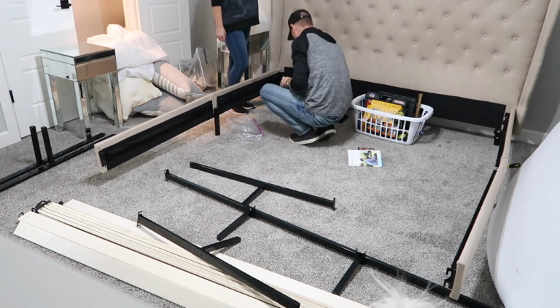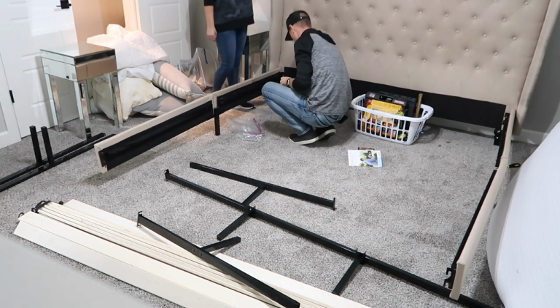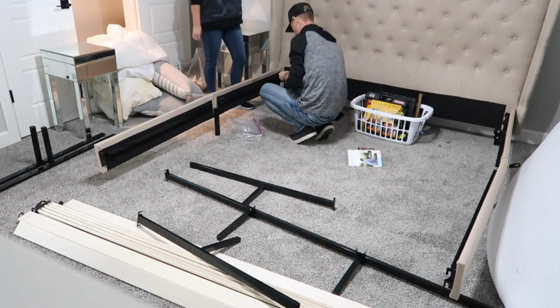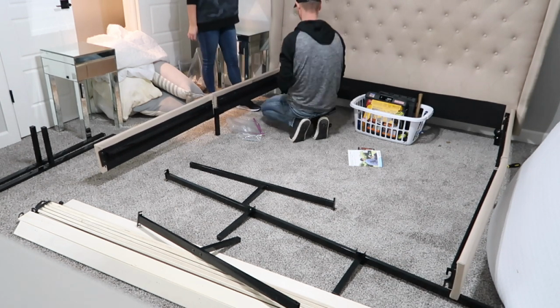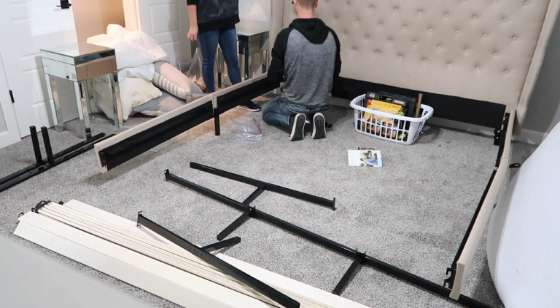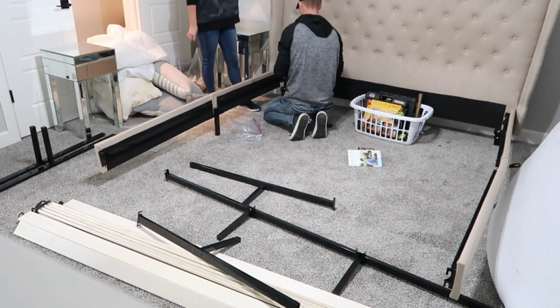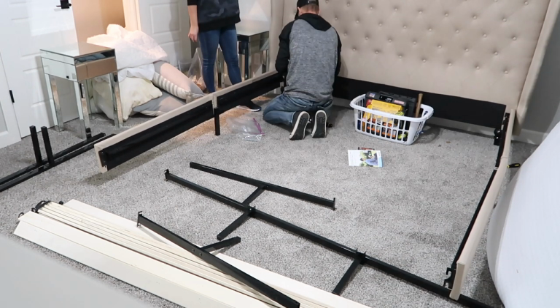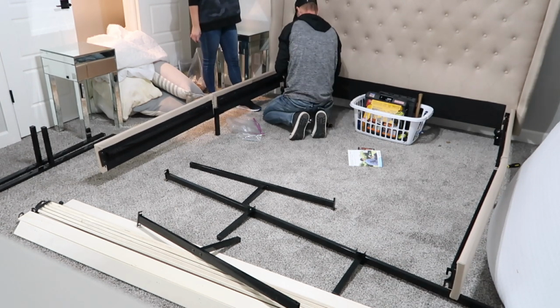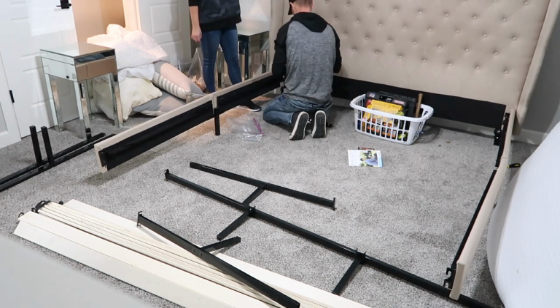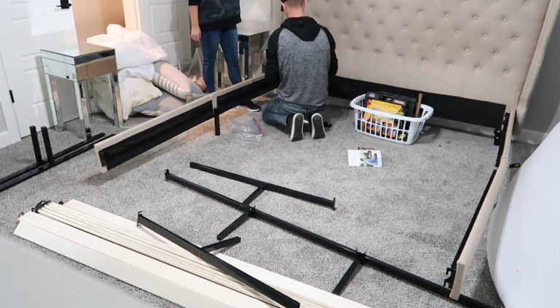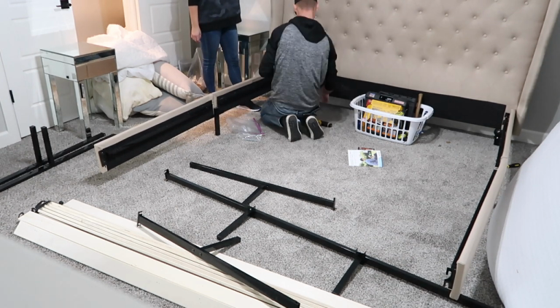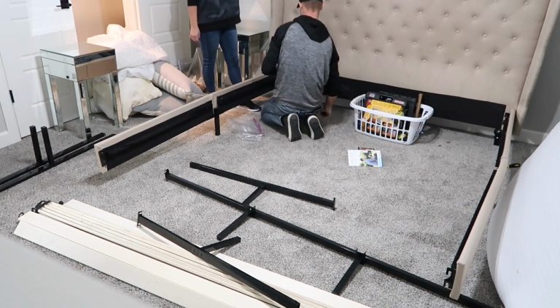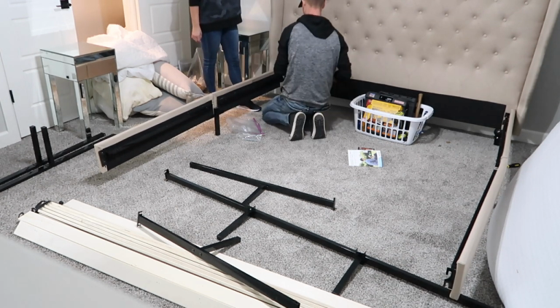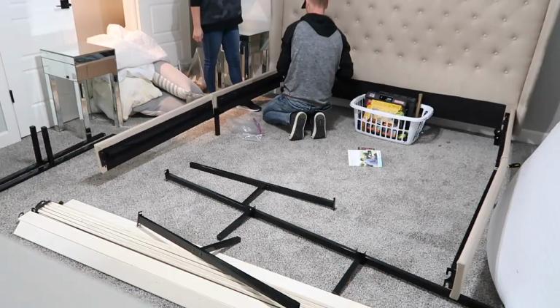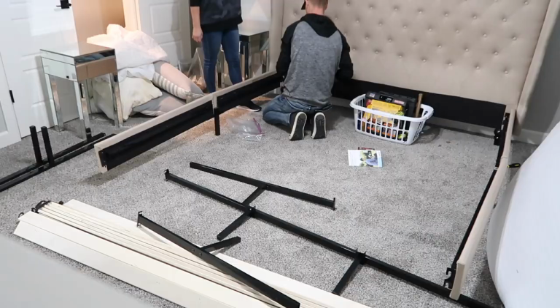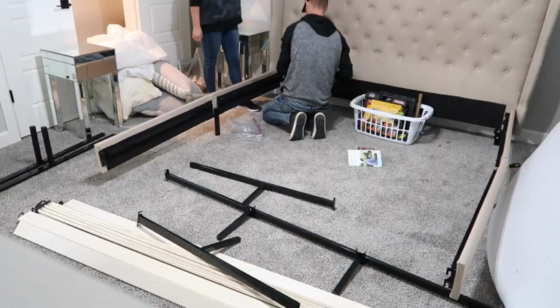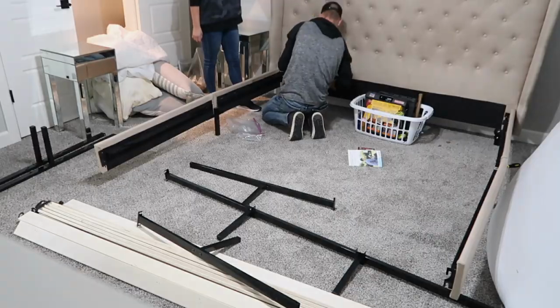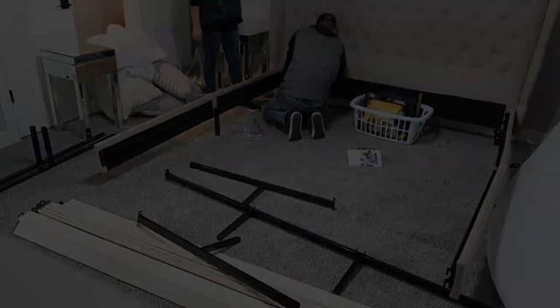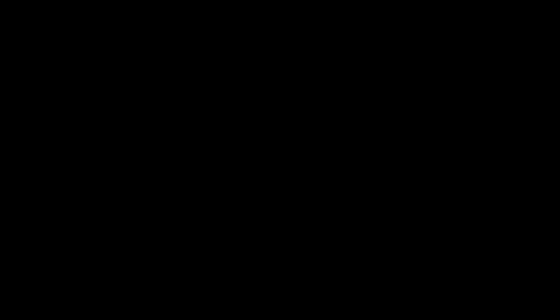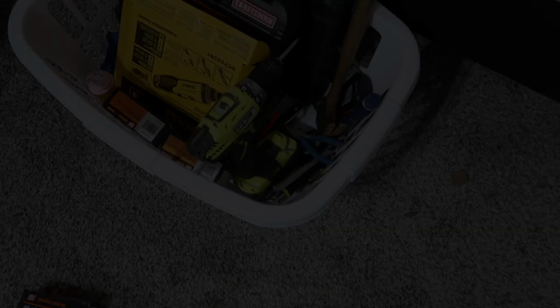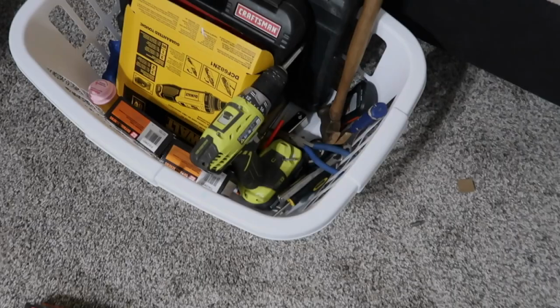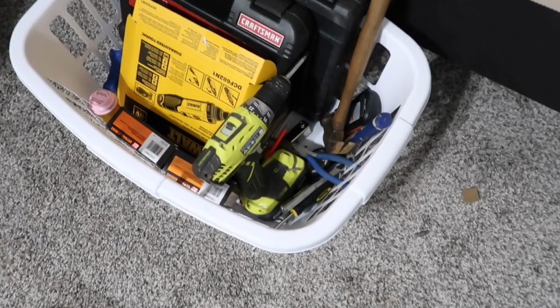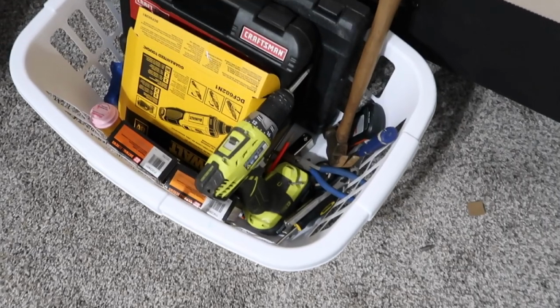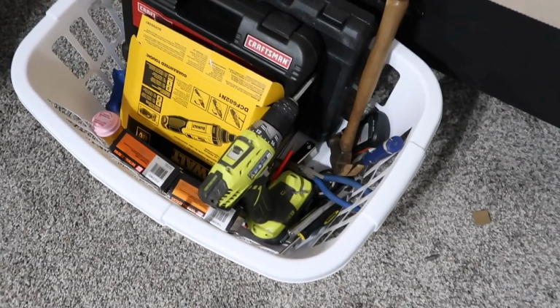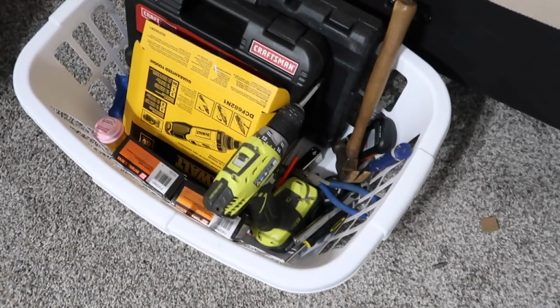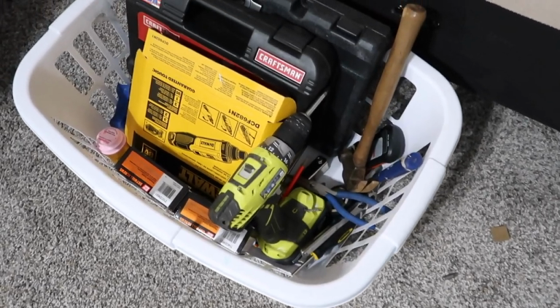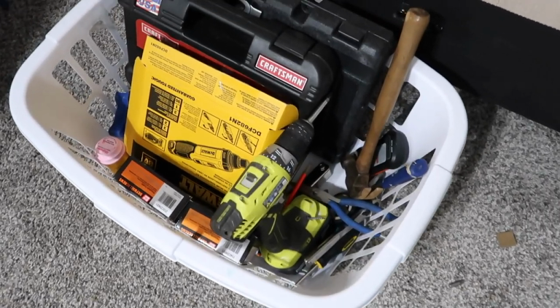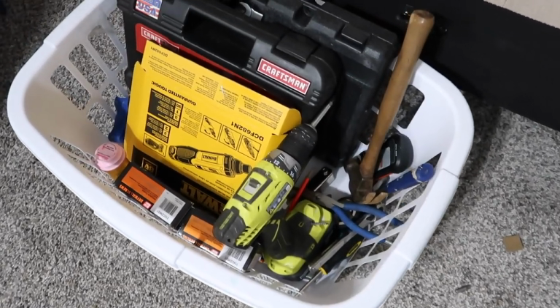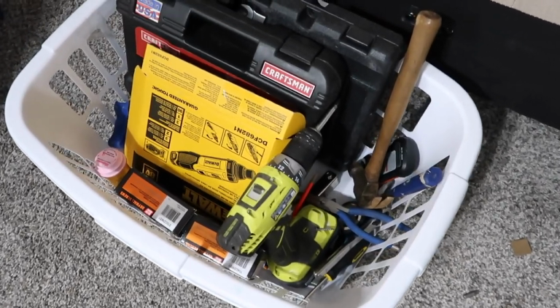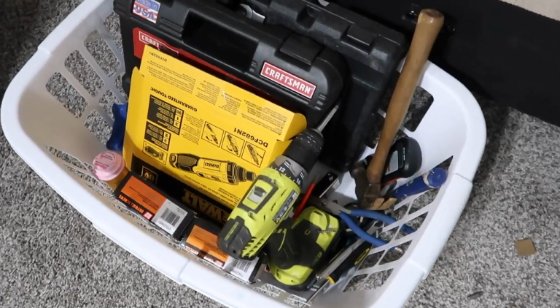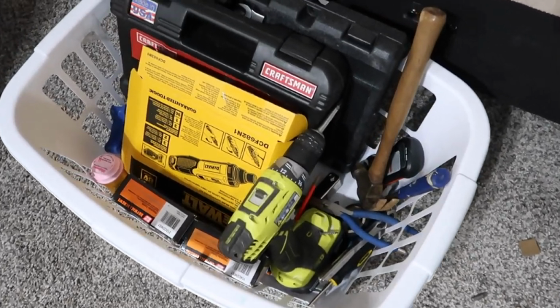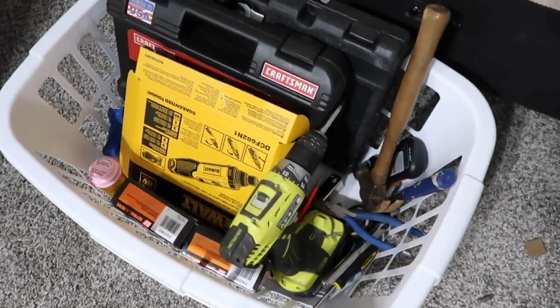This bed was pretty easy to put together. We've done it a few times so it wasn't like a new bed — we knew what we were doing.